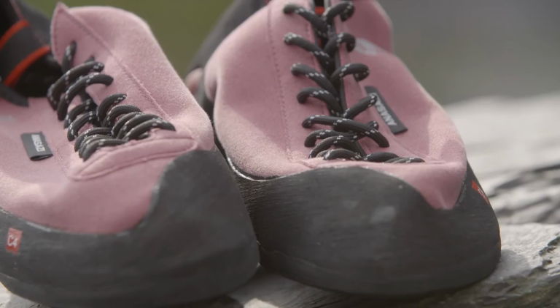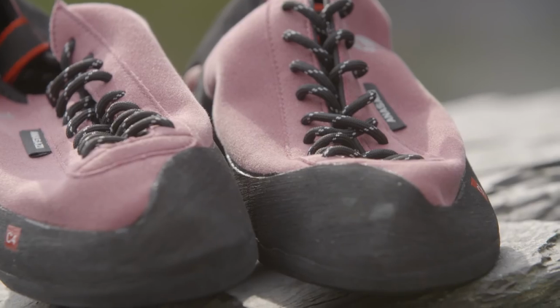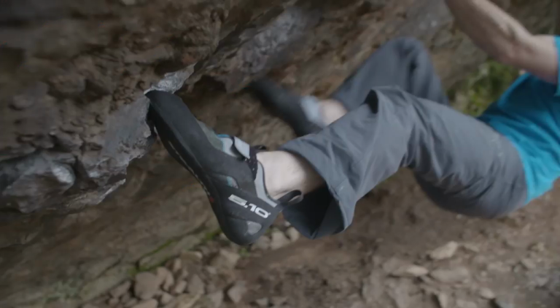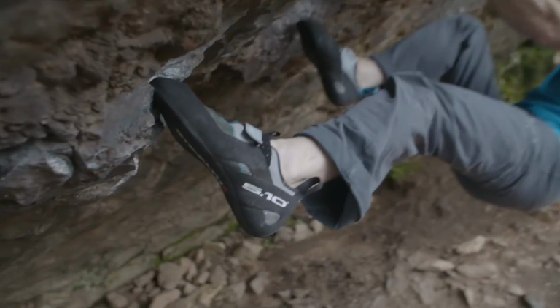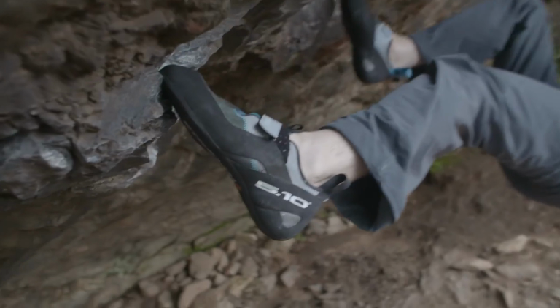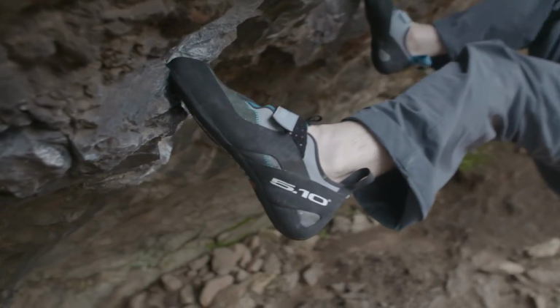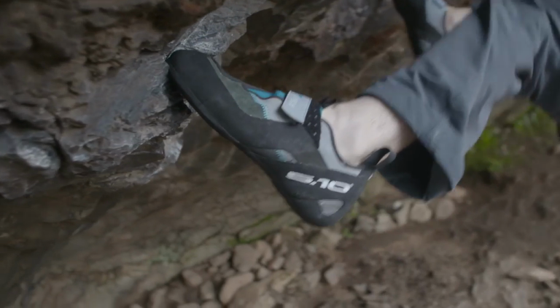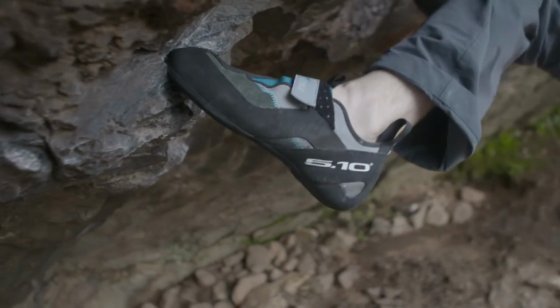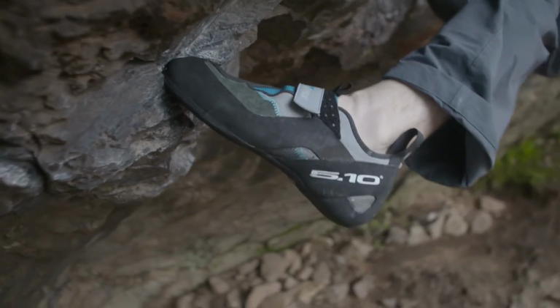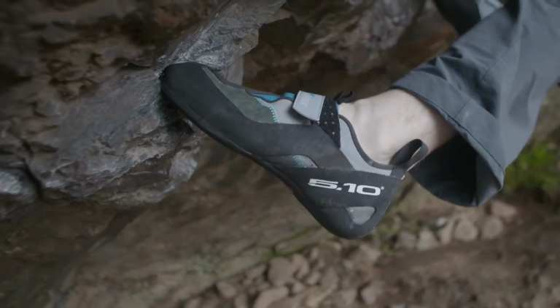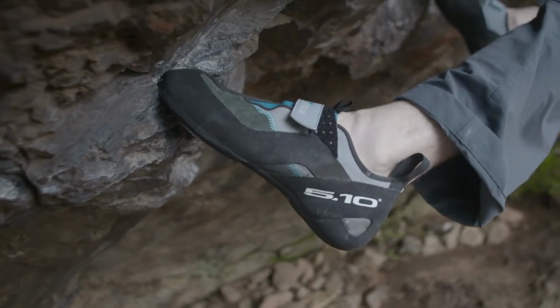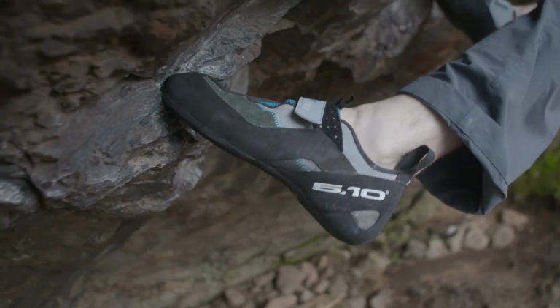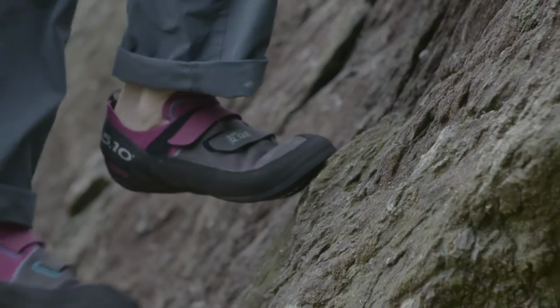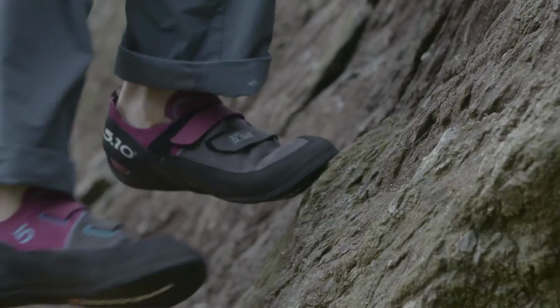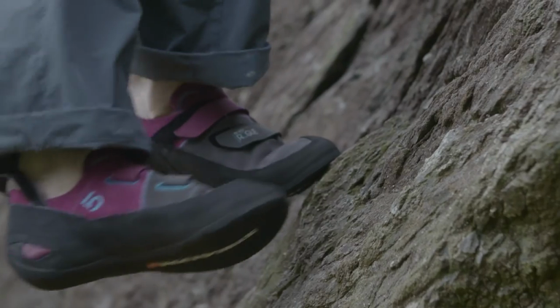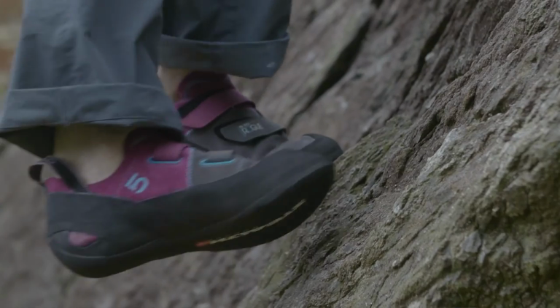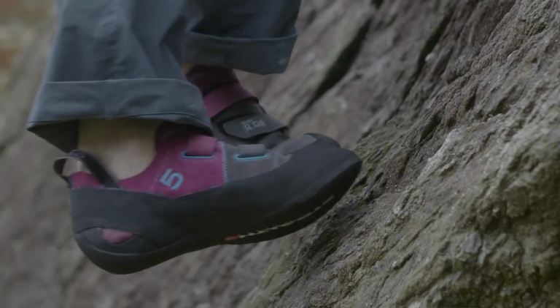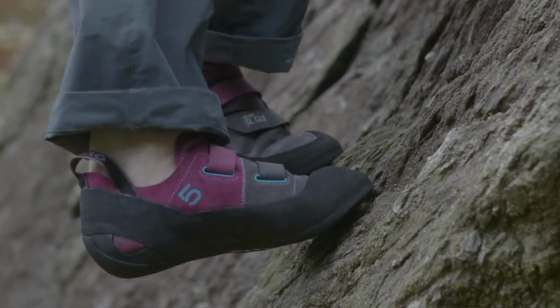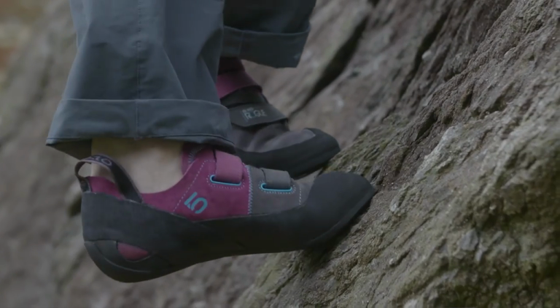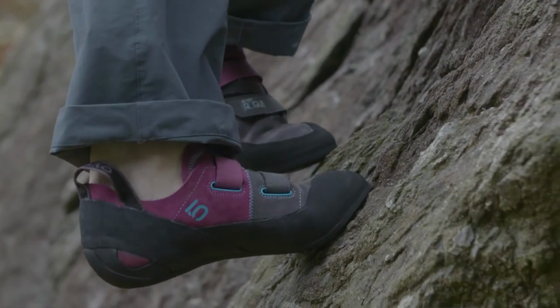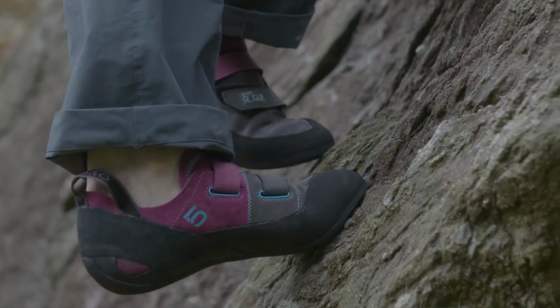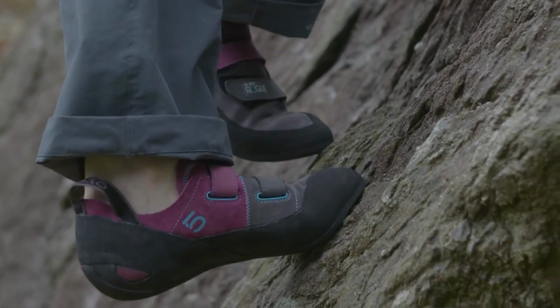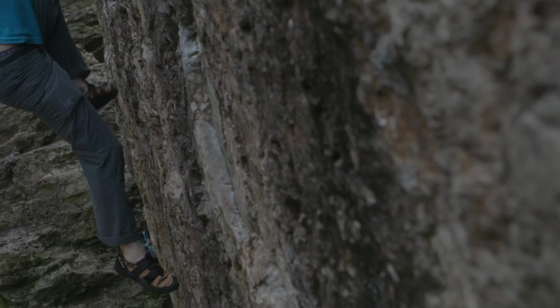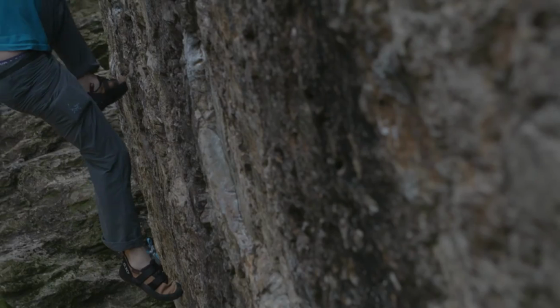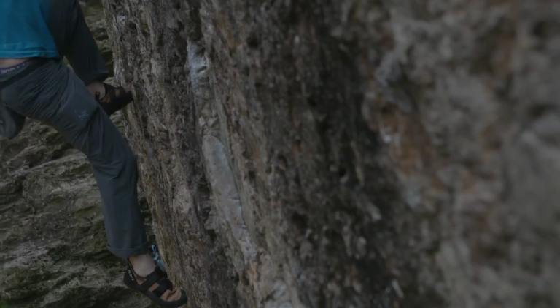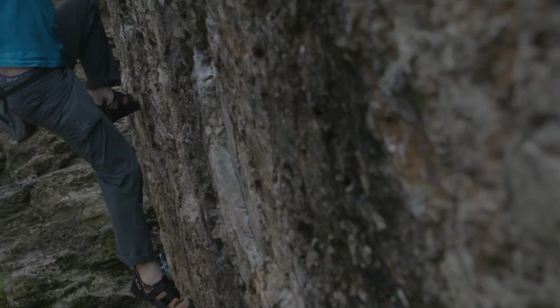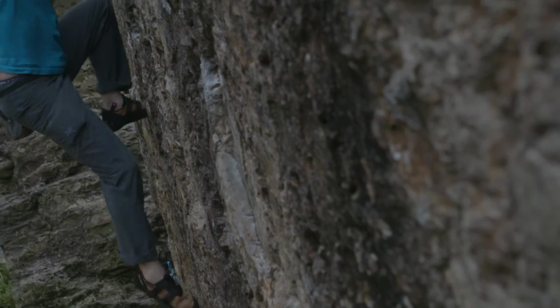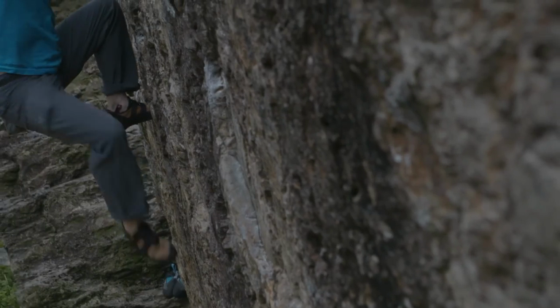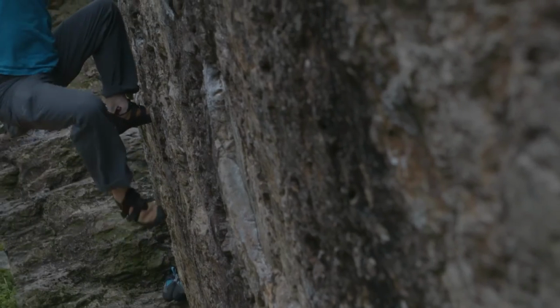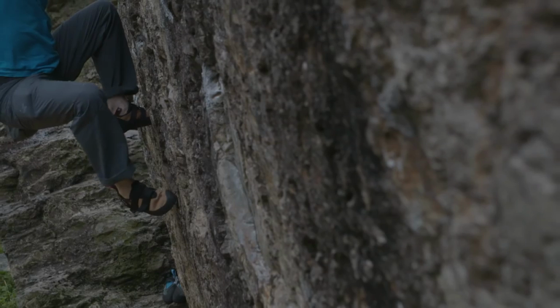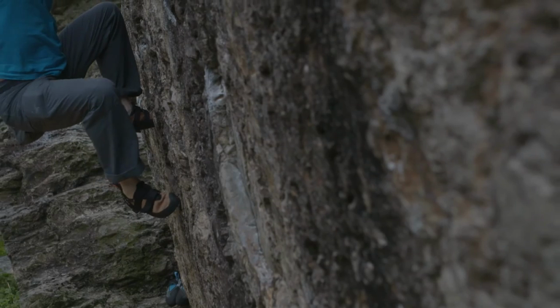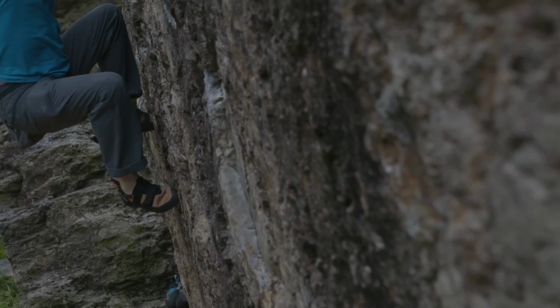Hopefully that's going to help you buy your next pair of climbing shoes, but make sure you get in store and try as many on as possible first.